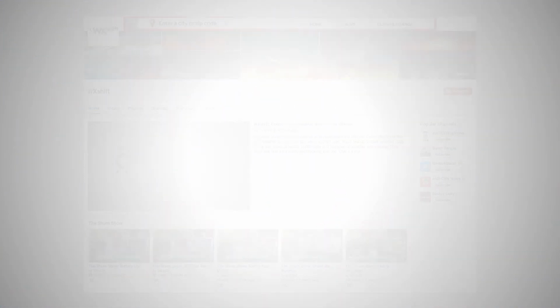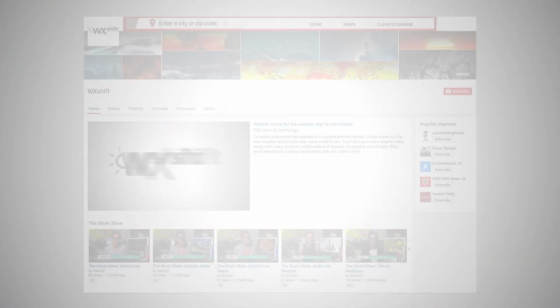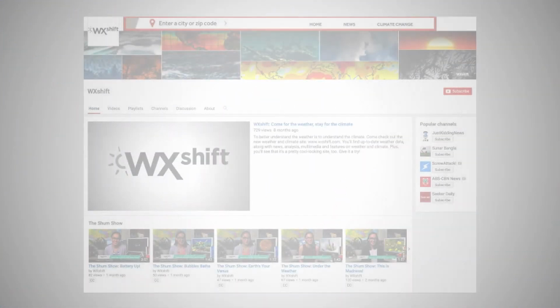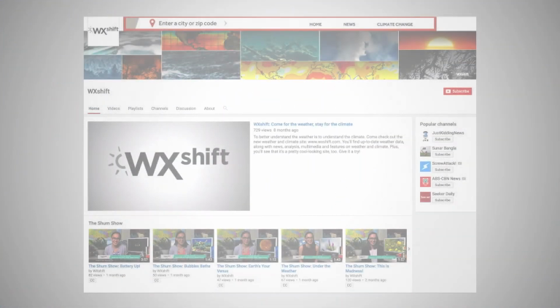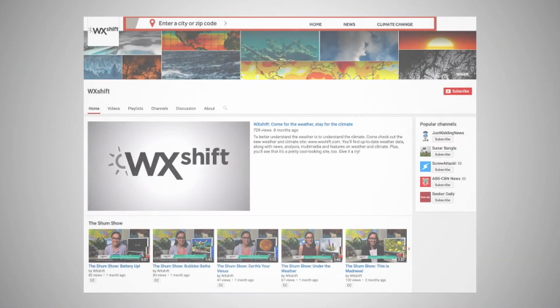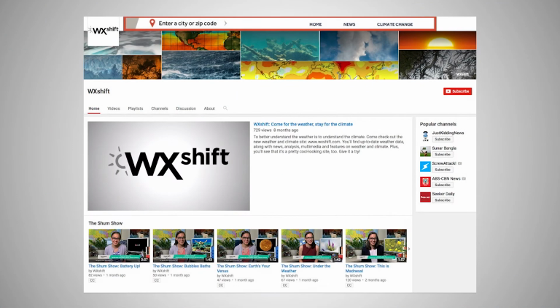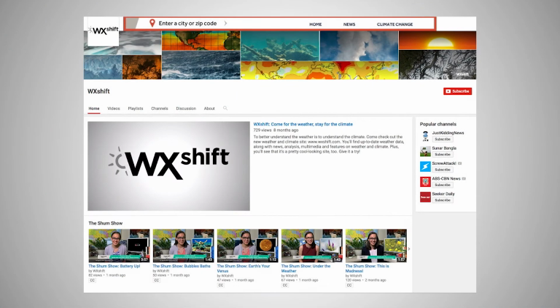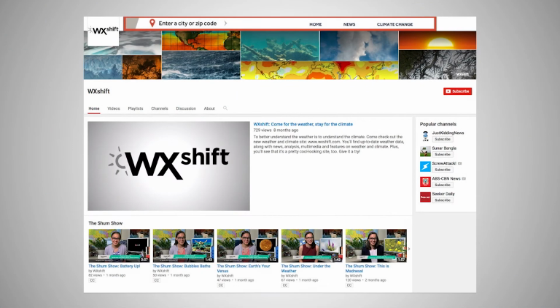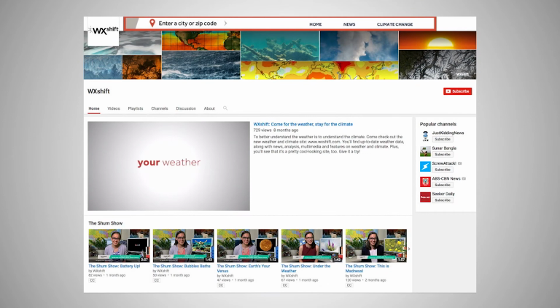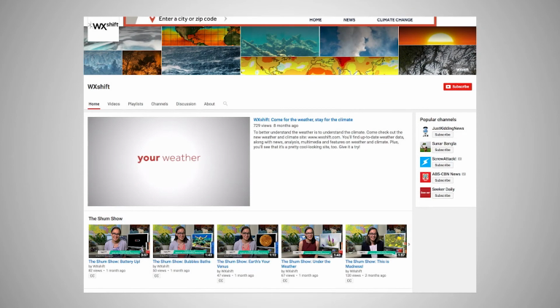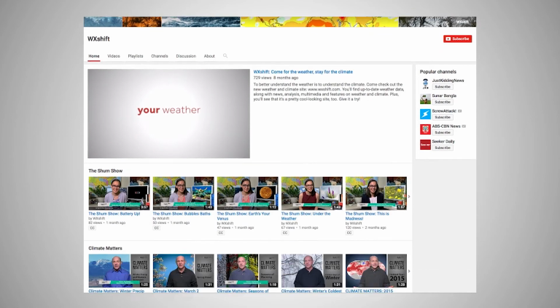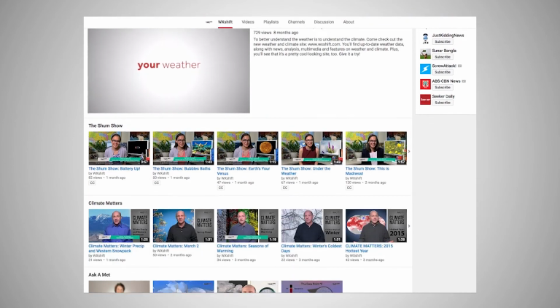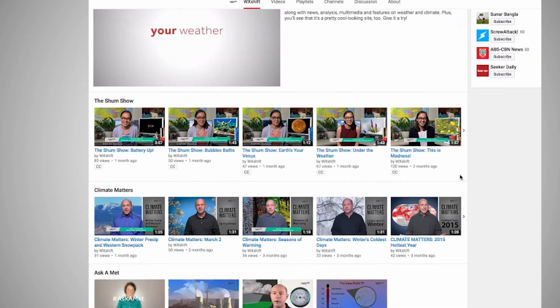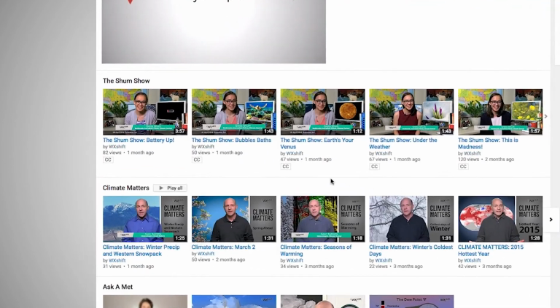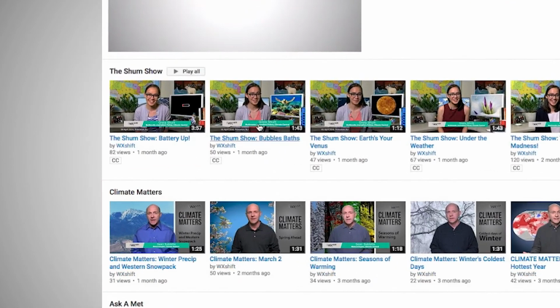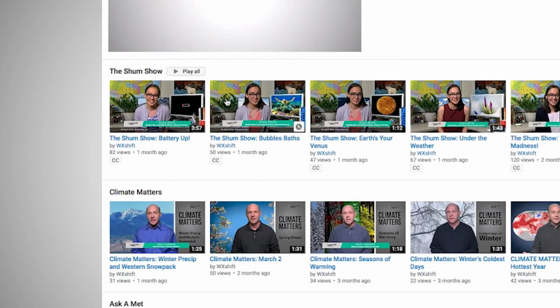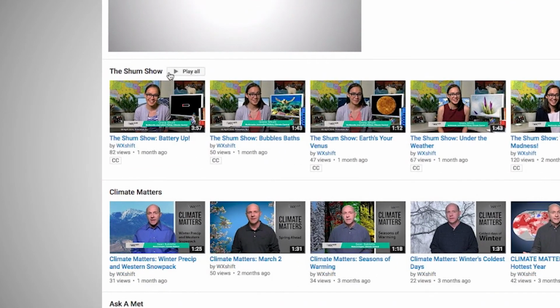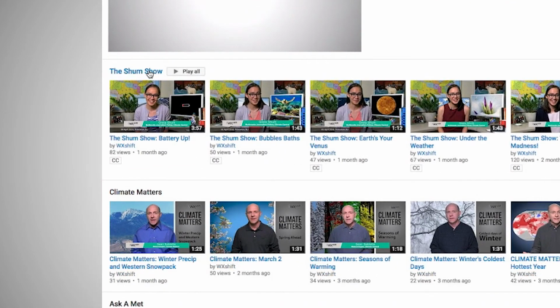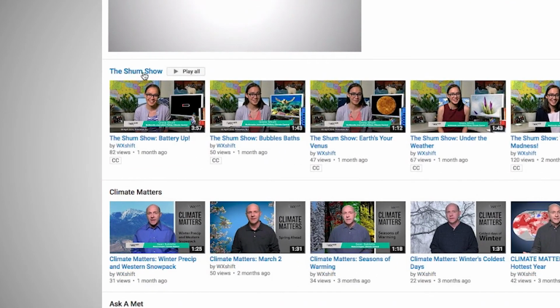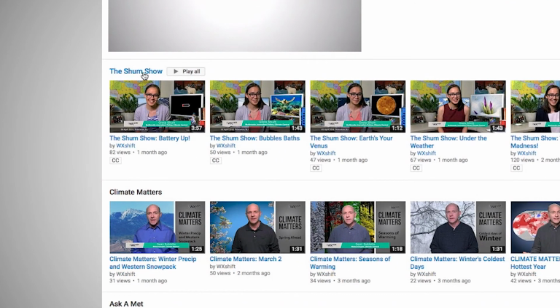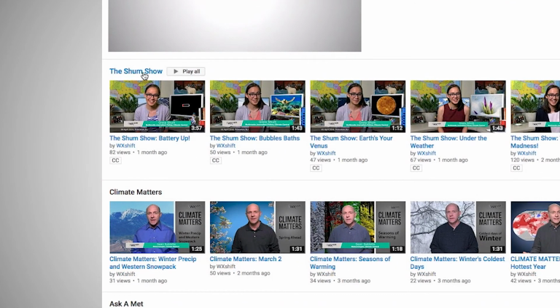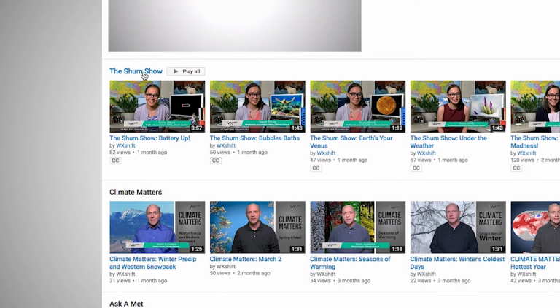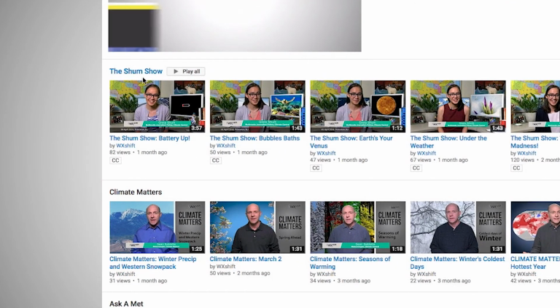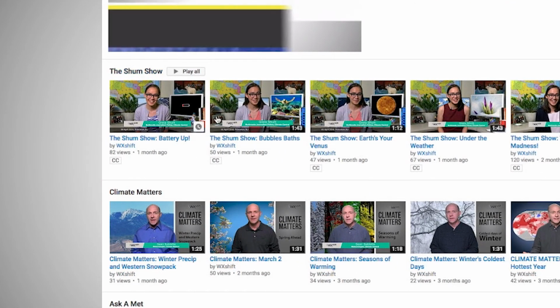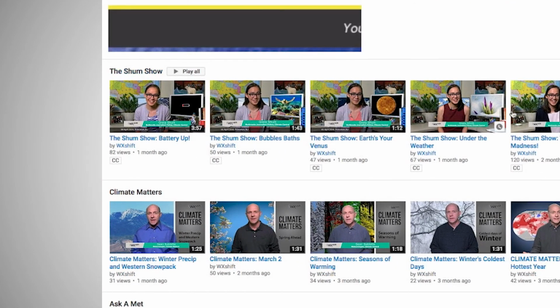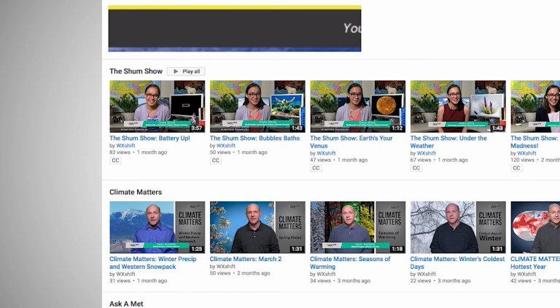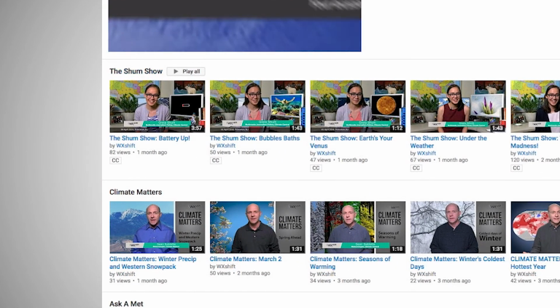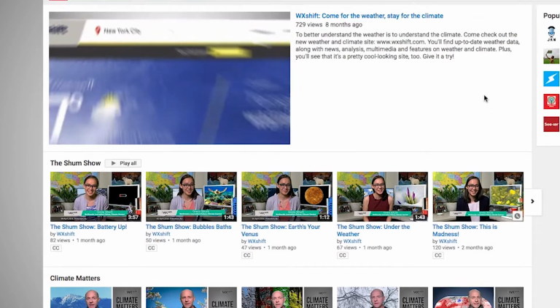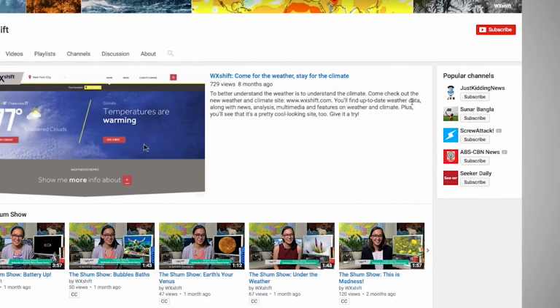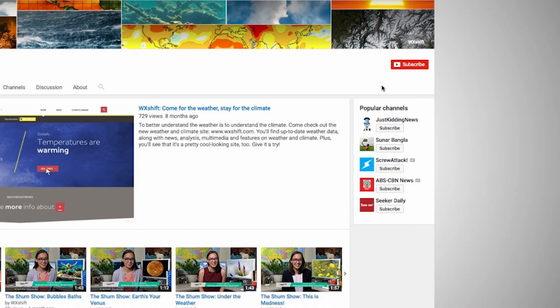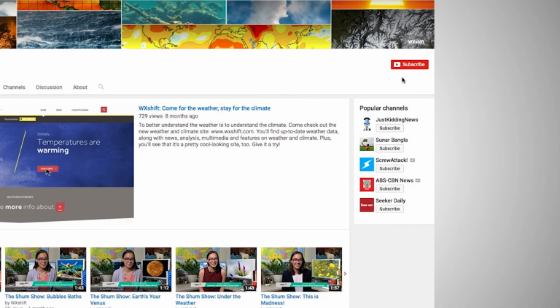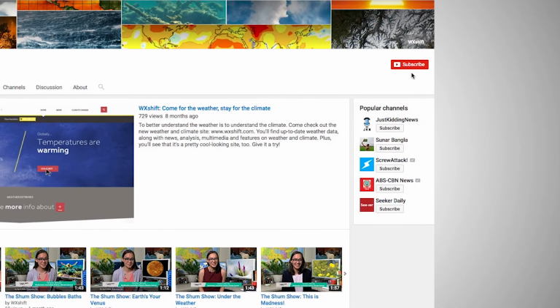Need more of a Shum Show fix? Check out our playlist on WeatherShift's YouTube channel. And while you're there, subscribe!